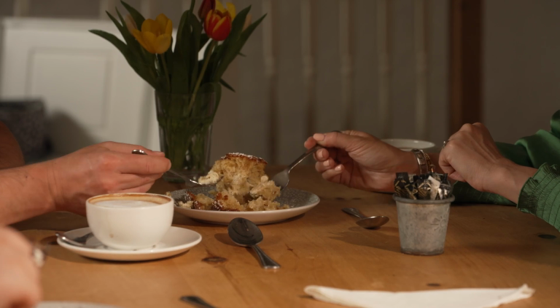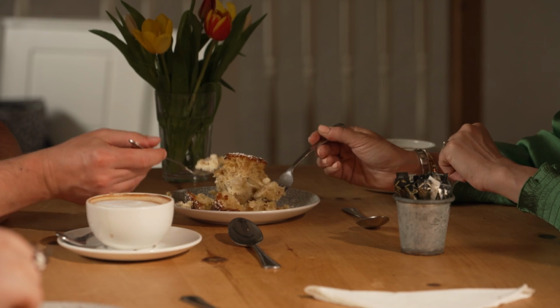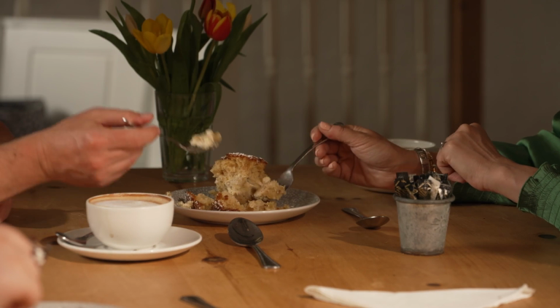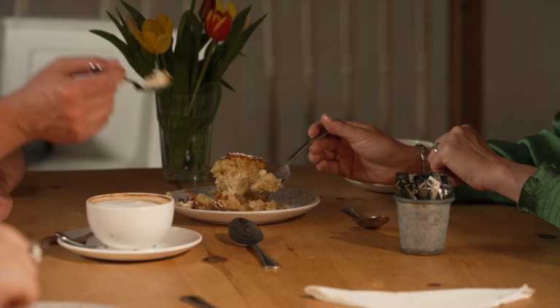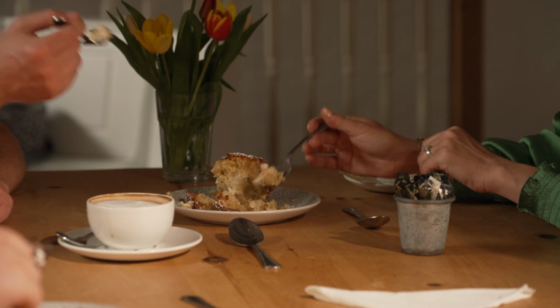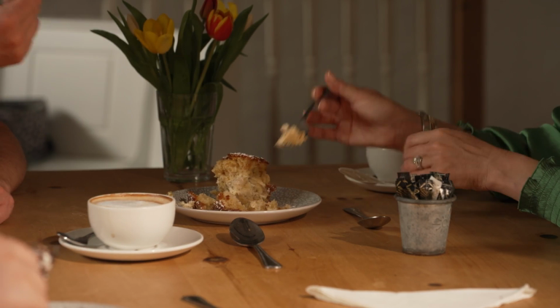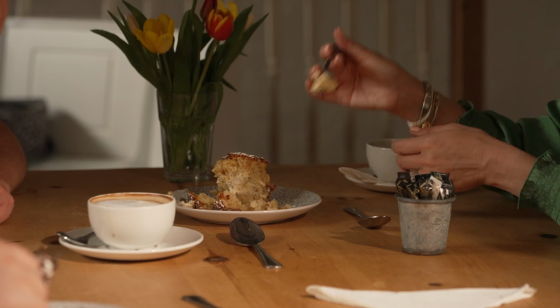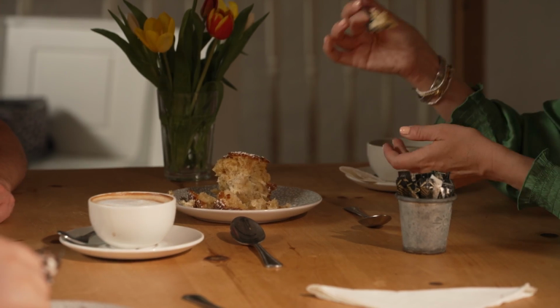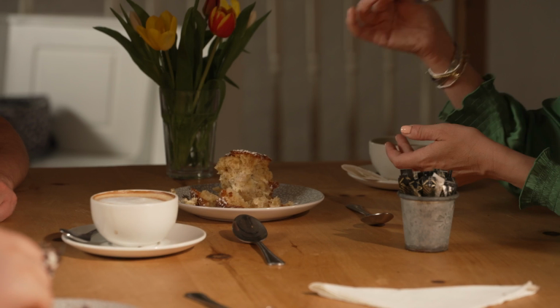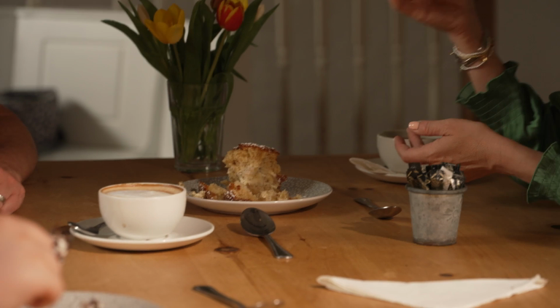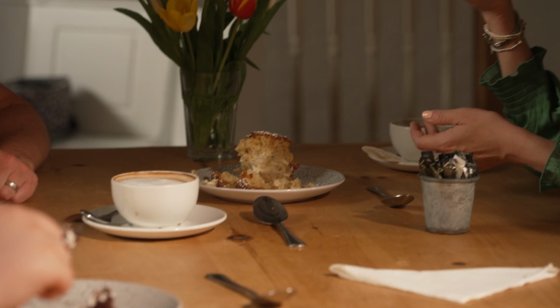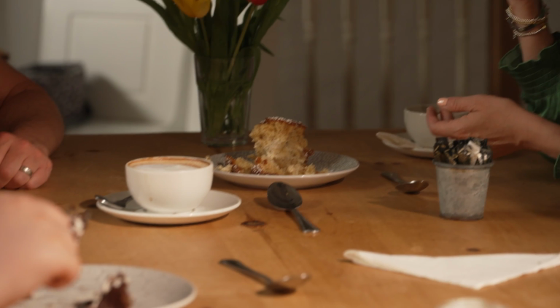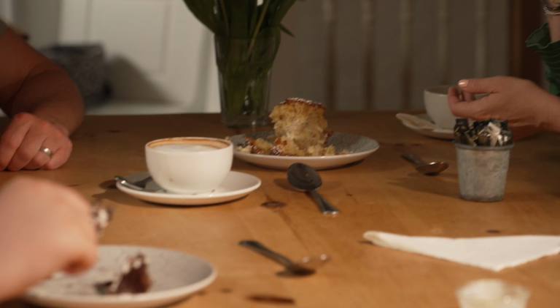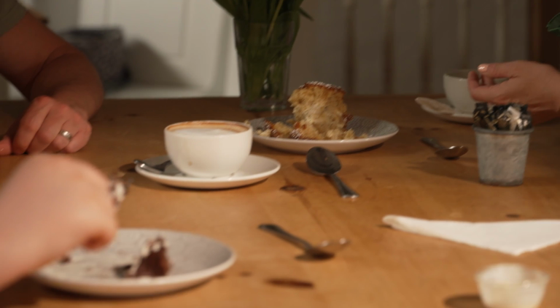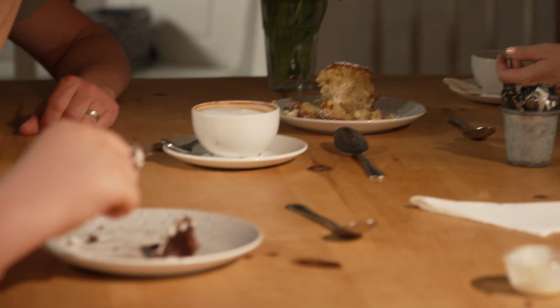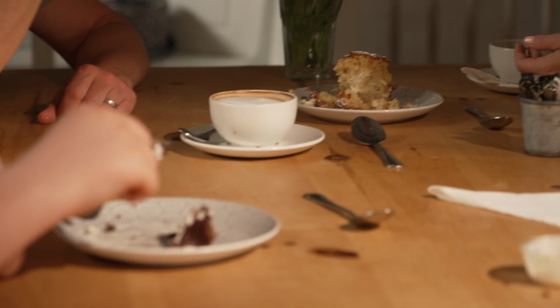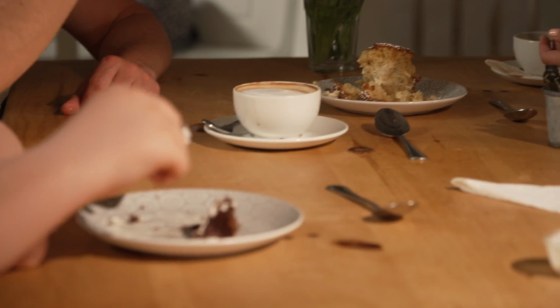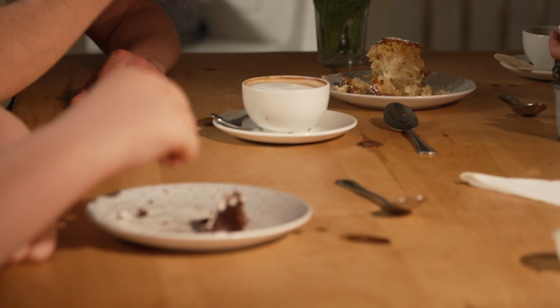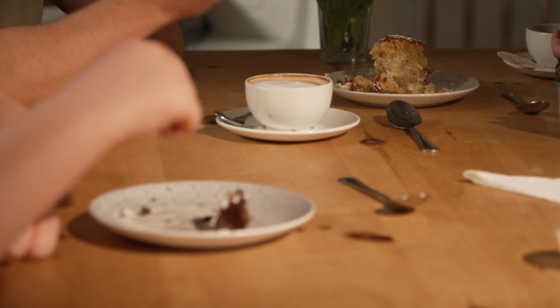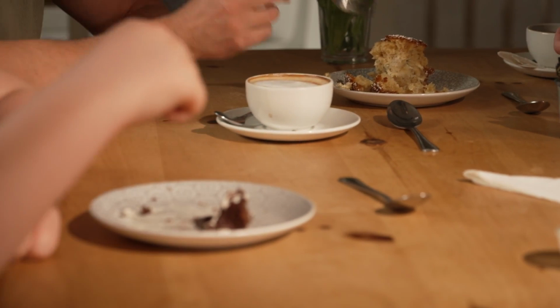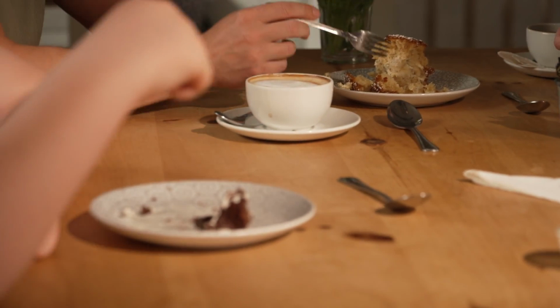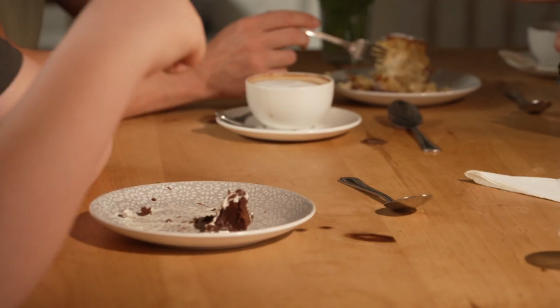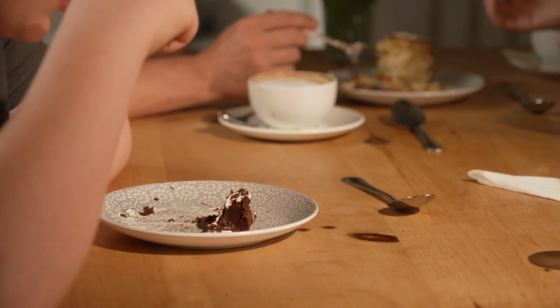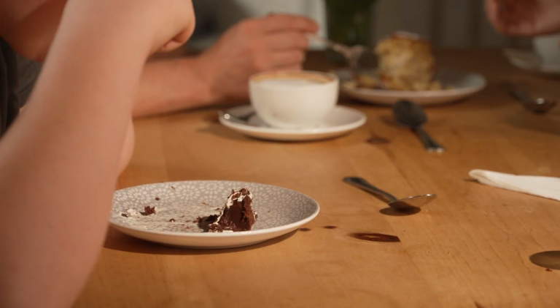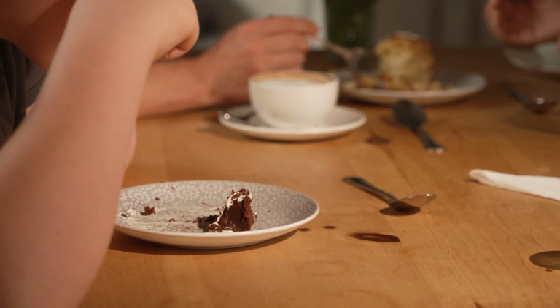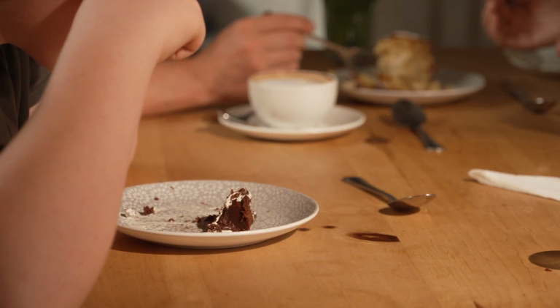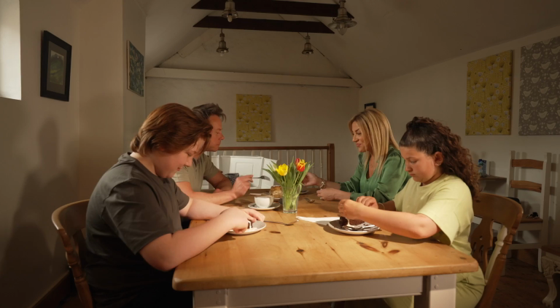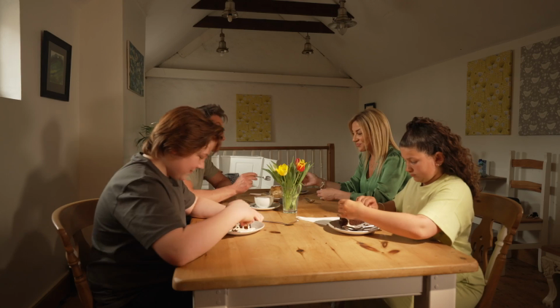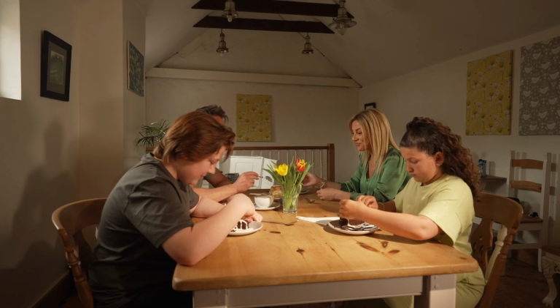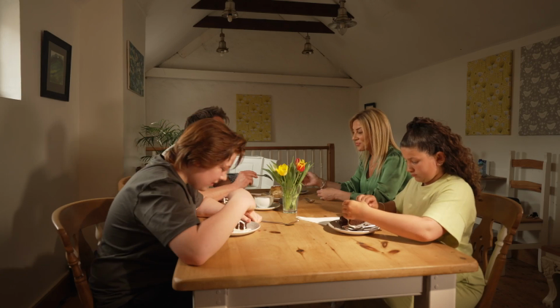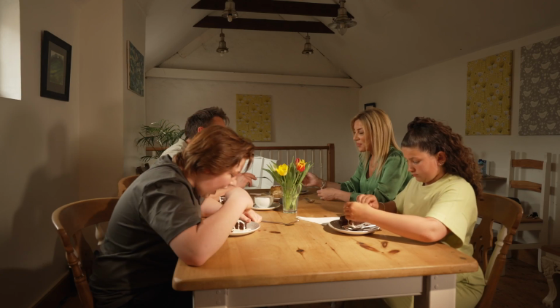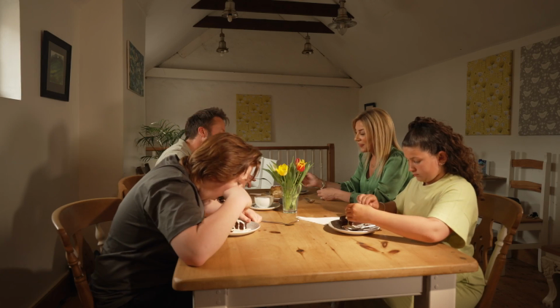Have a lighter meal in the evening, like soup or a sandwich, if you've had a big meal earlier in the day.